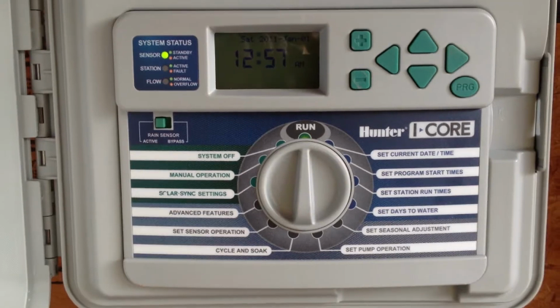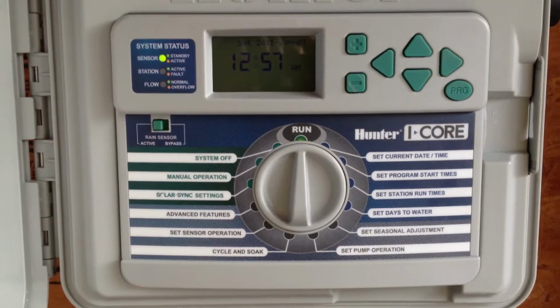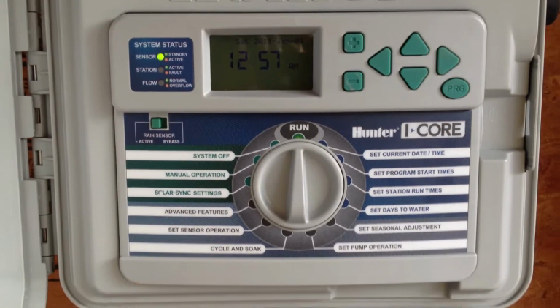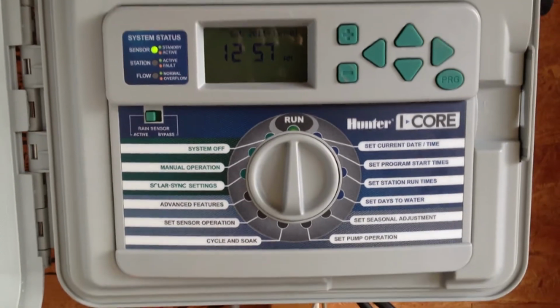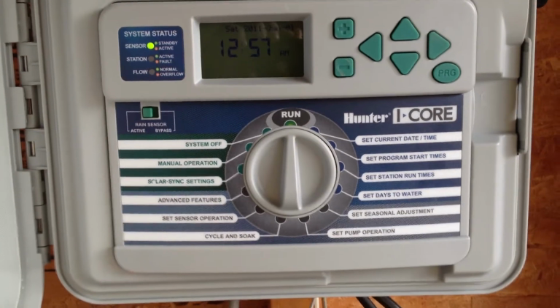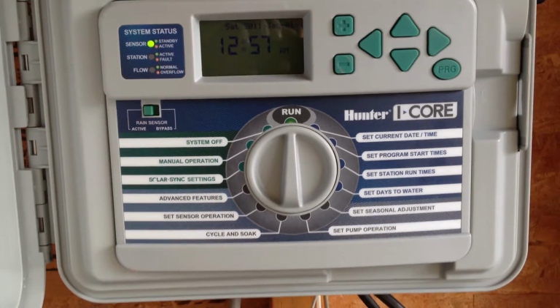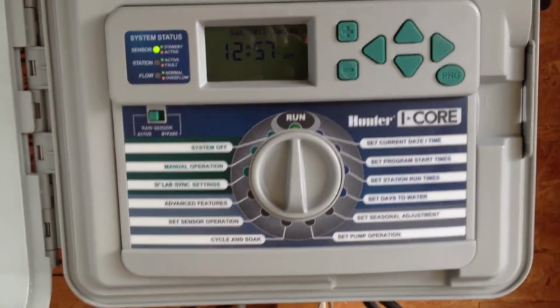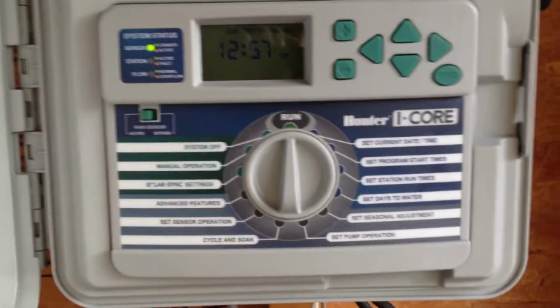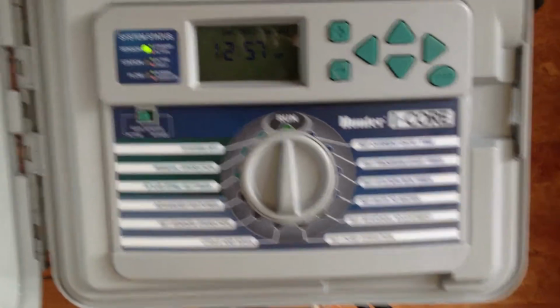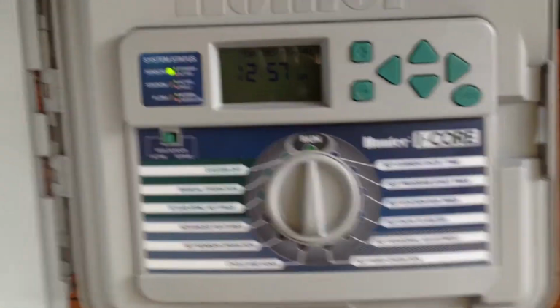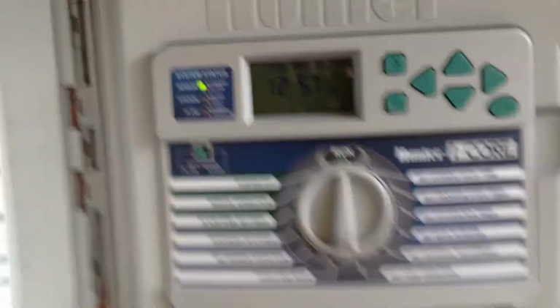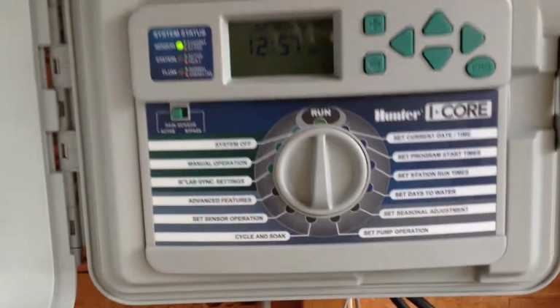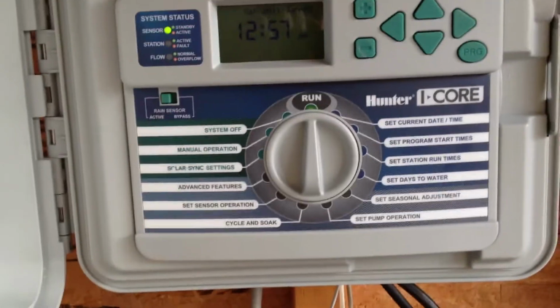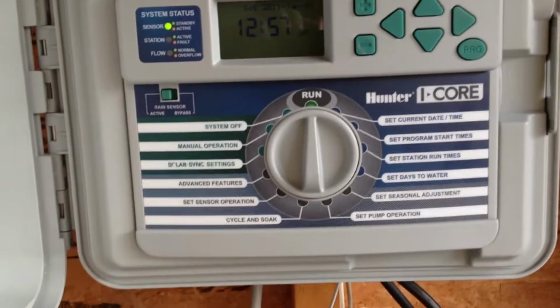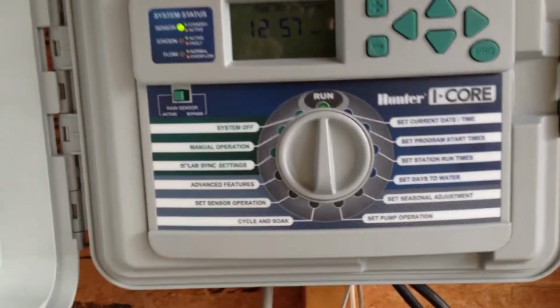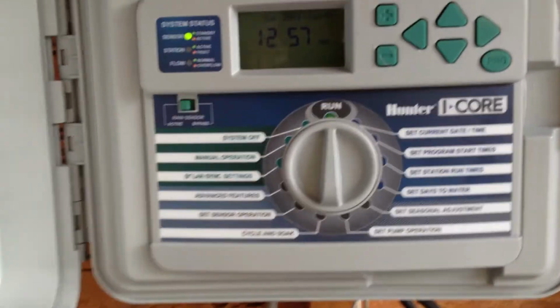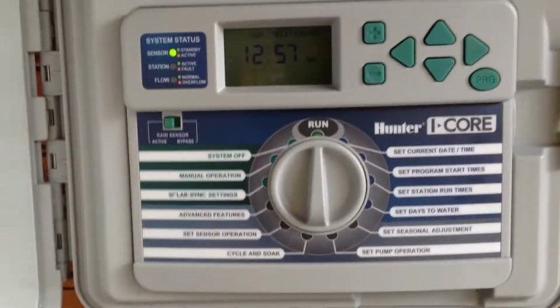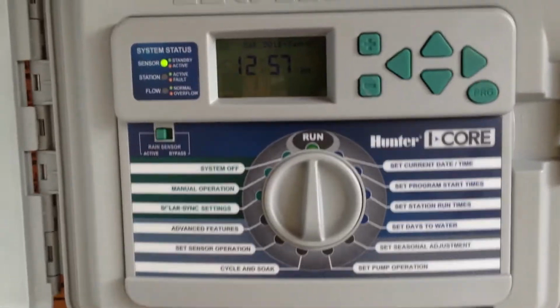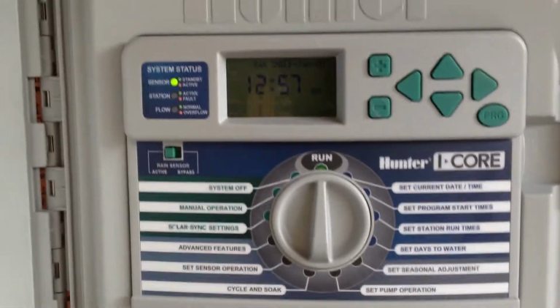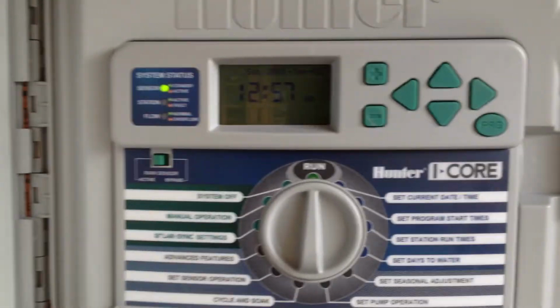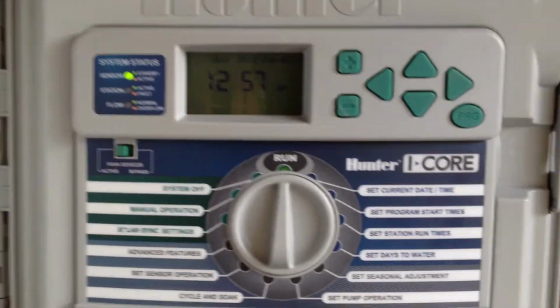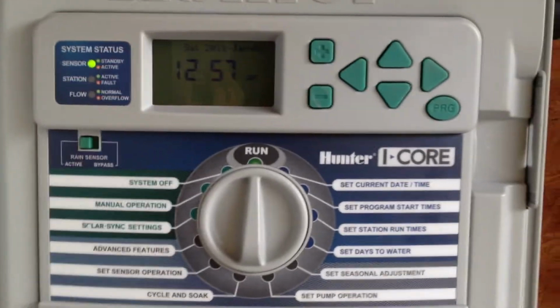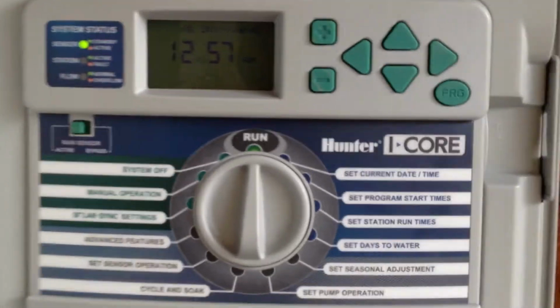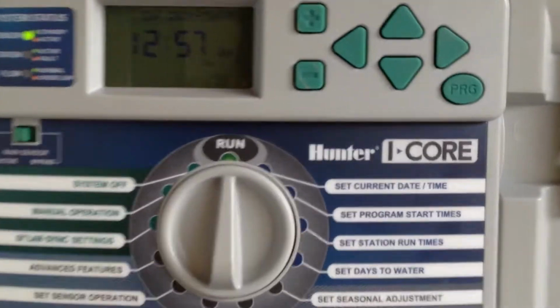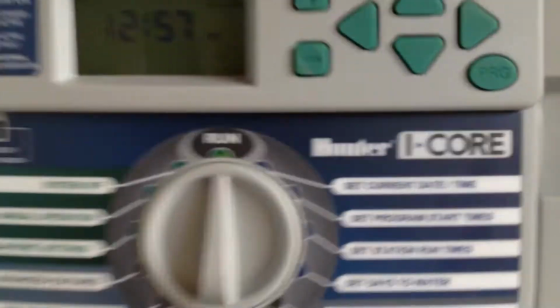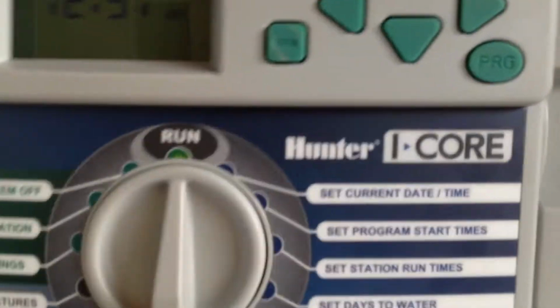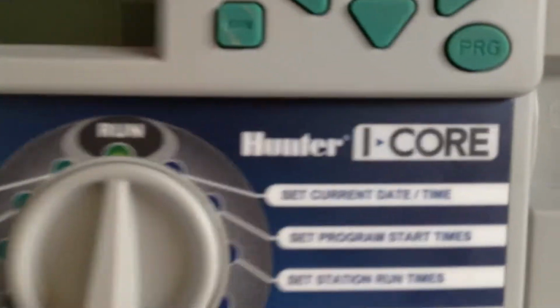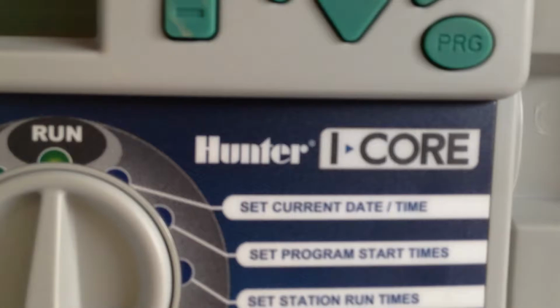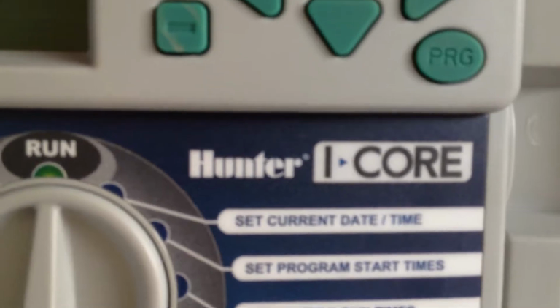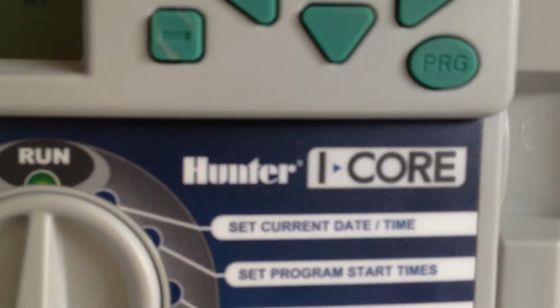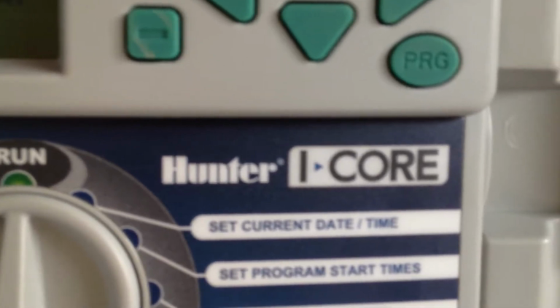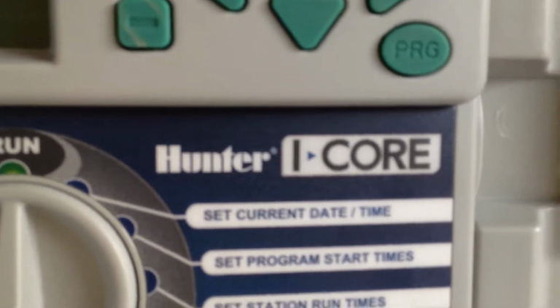Alright, another controller video coming at you. I'm going to be programming the Hunter I-Core today.